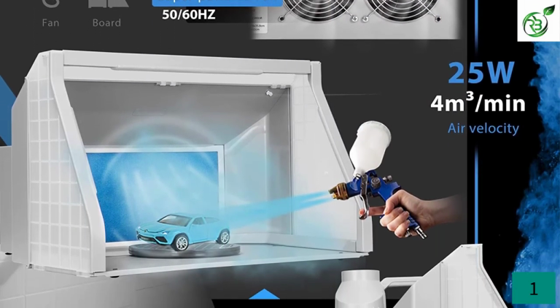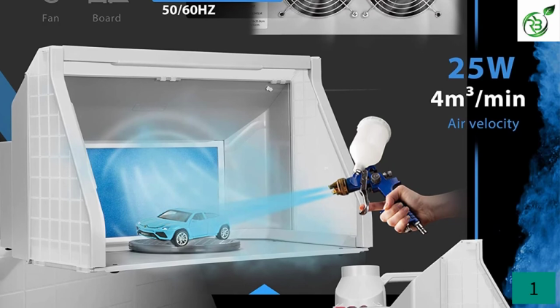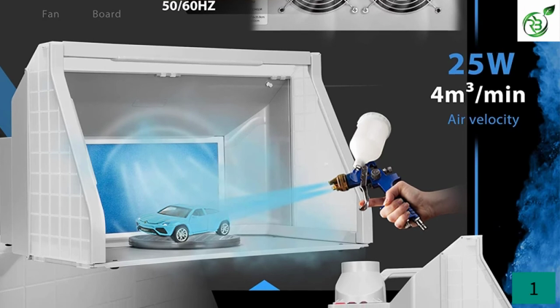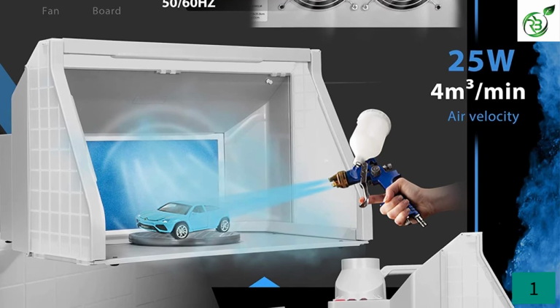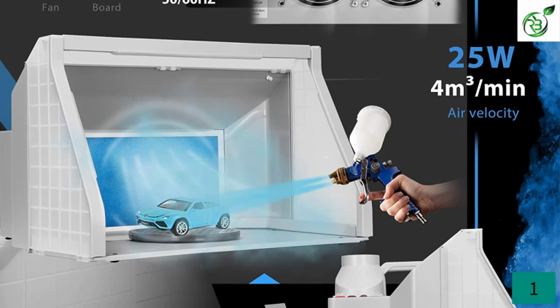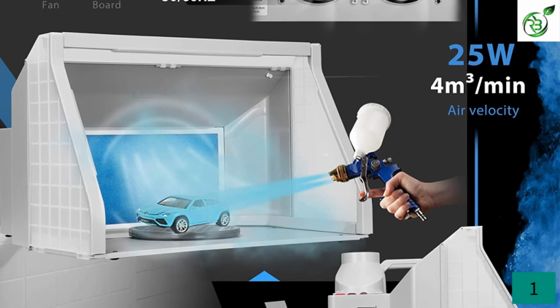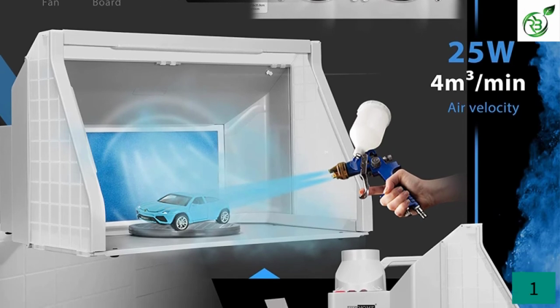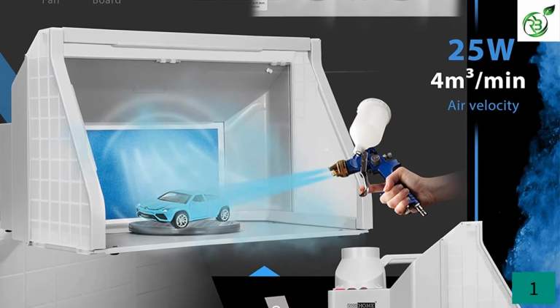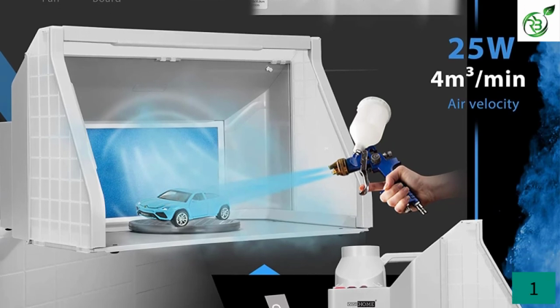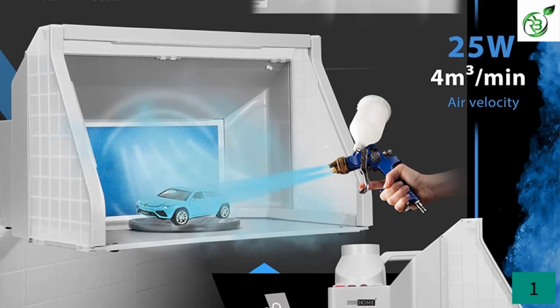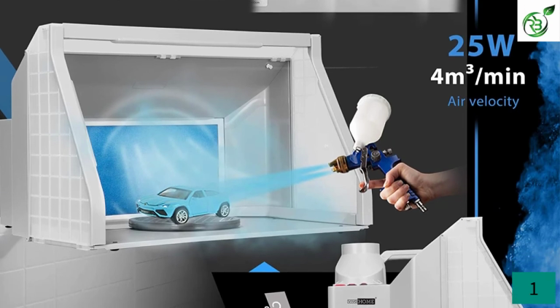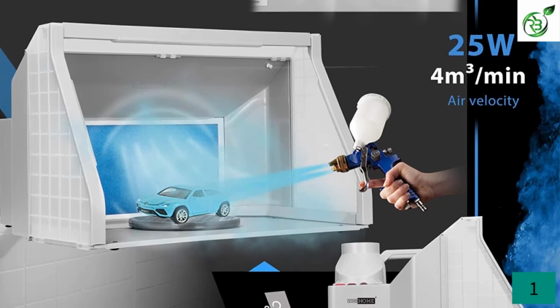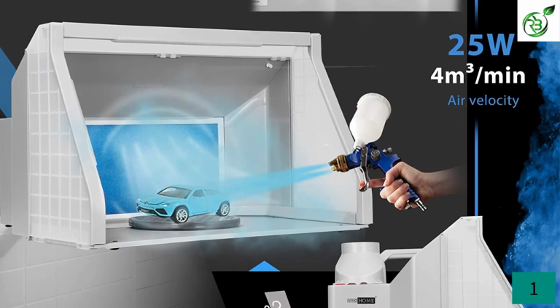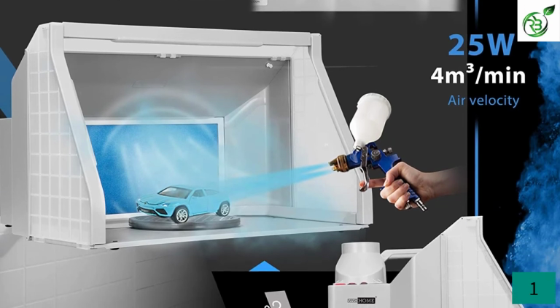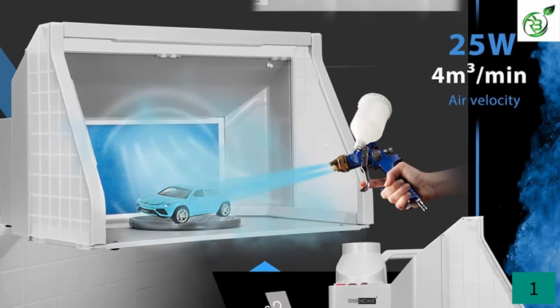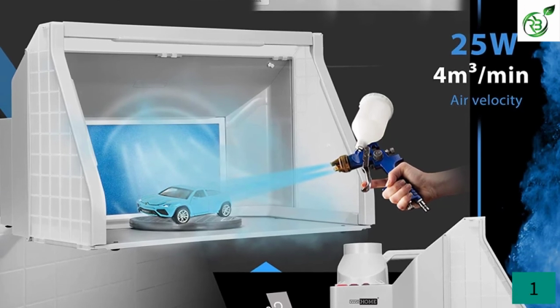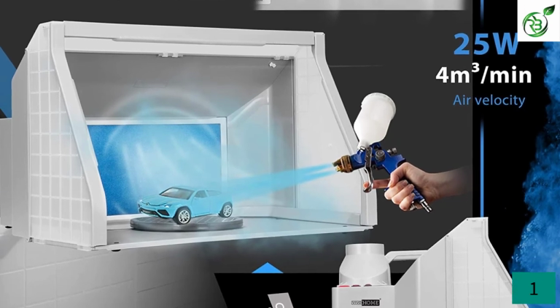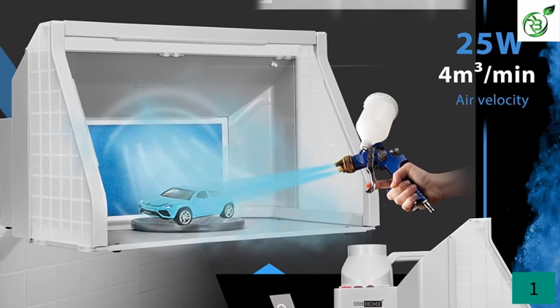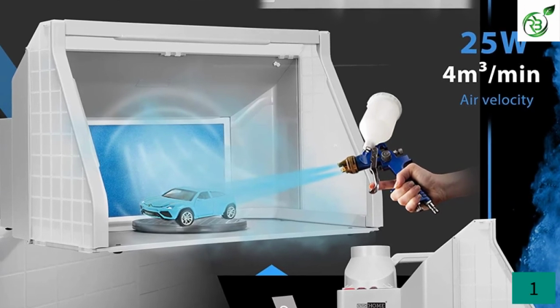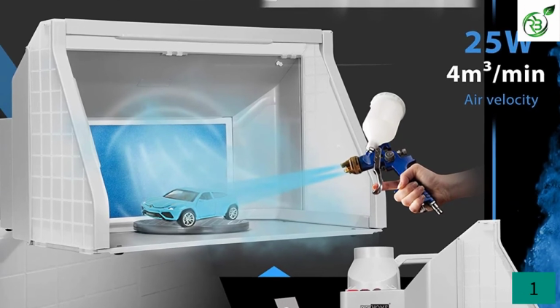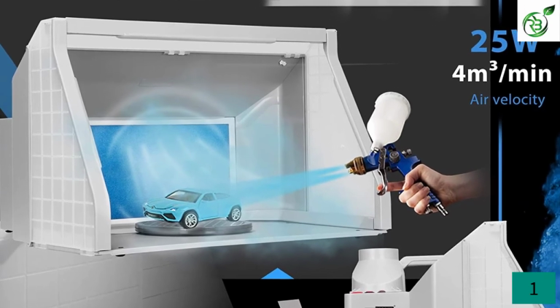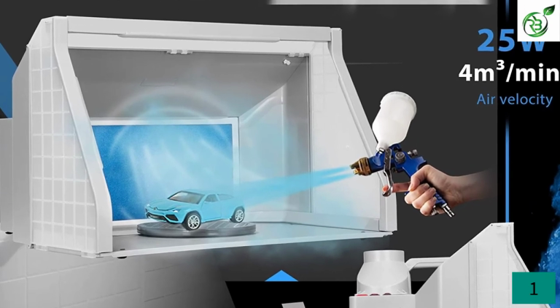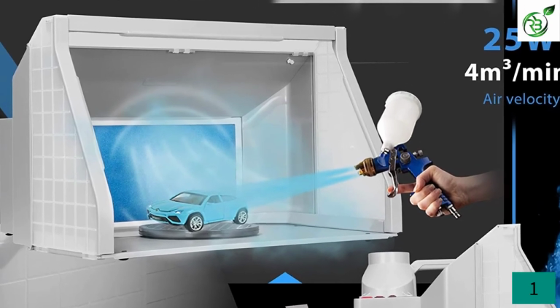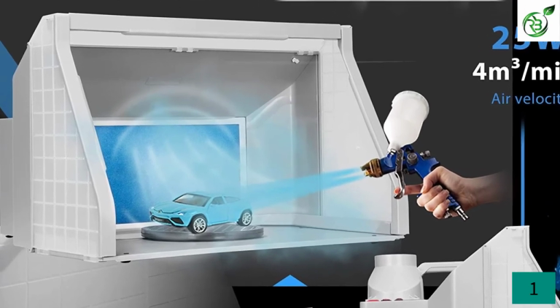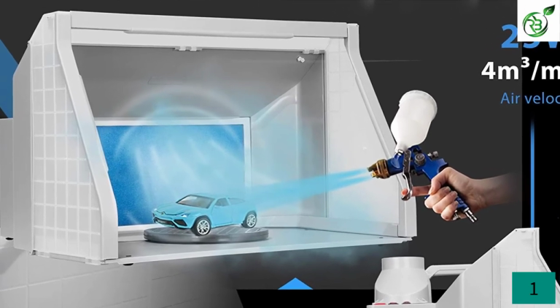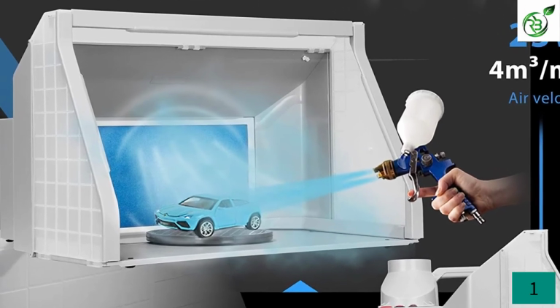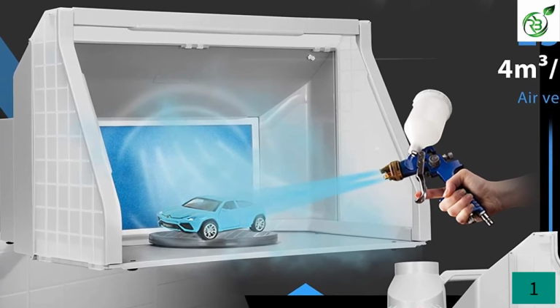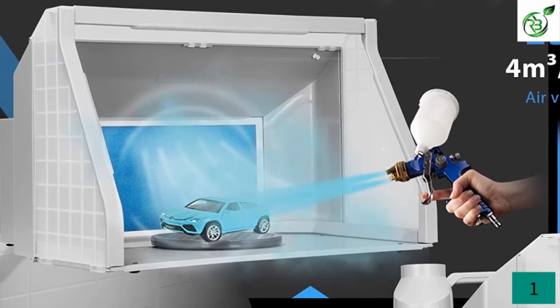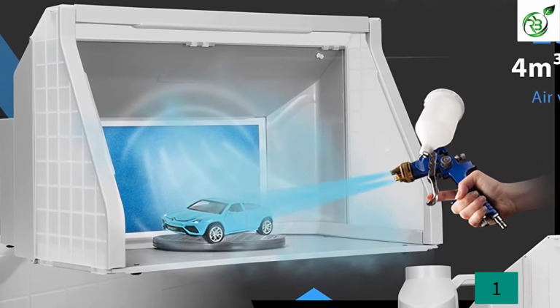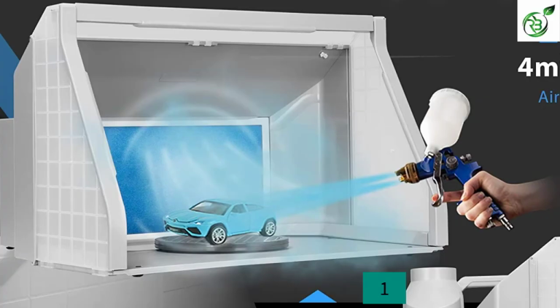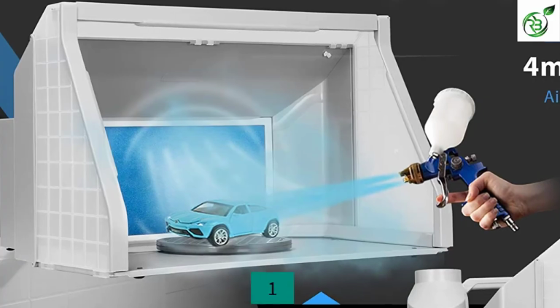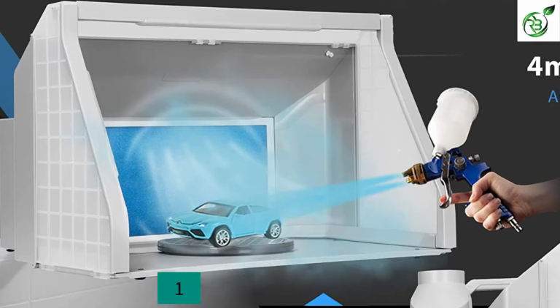It has an oil-free working space that keeps your surroundings clean and tidy. Its 47 dB low-noise operation does not disturb other people present in your home.